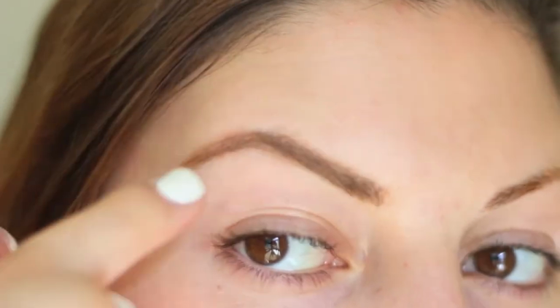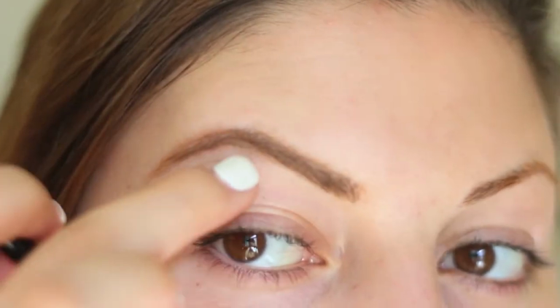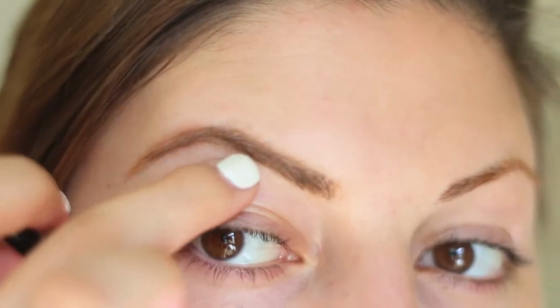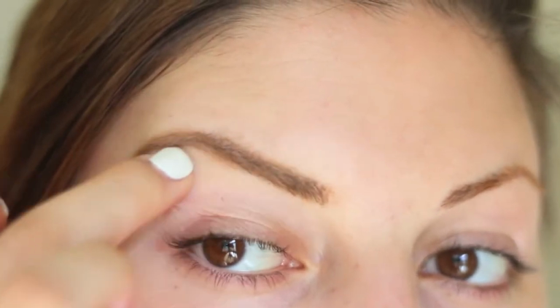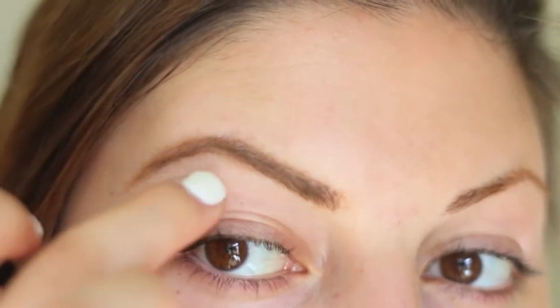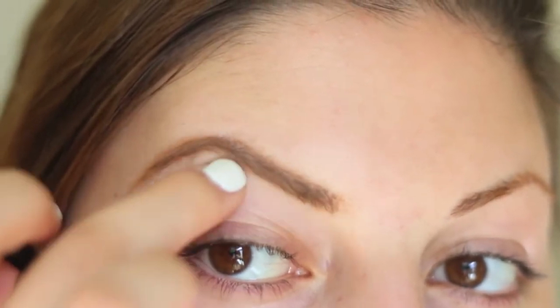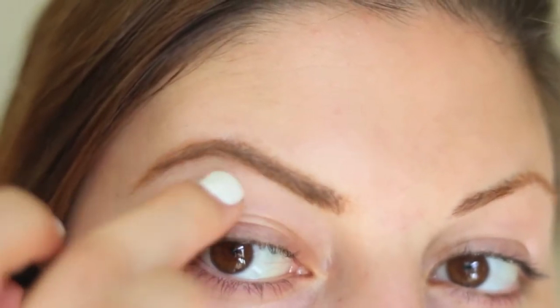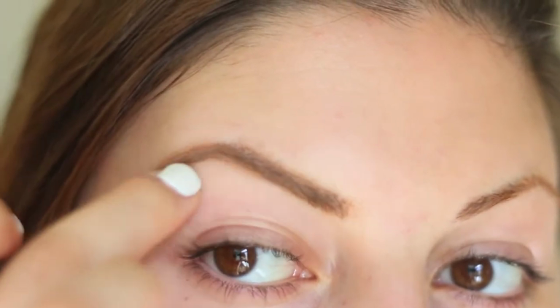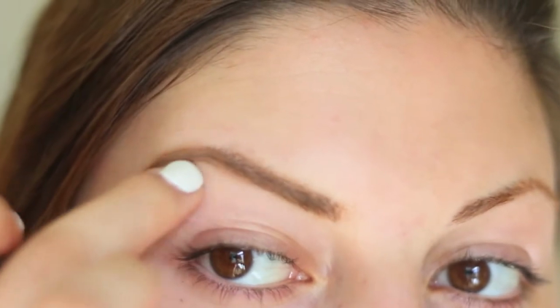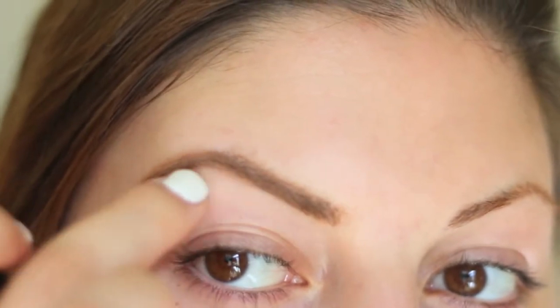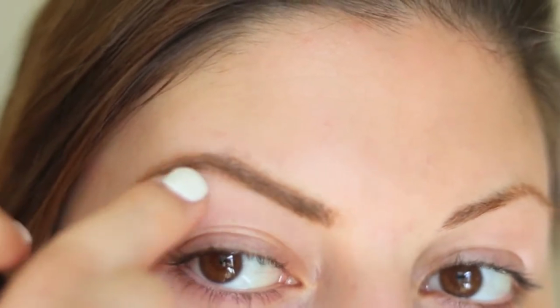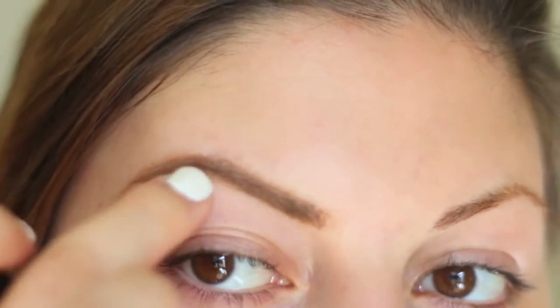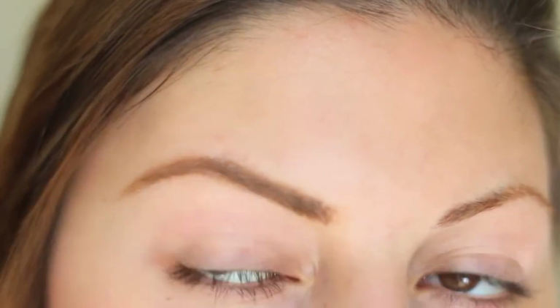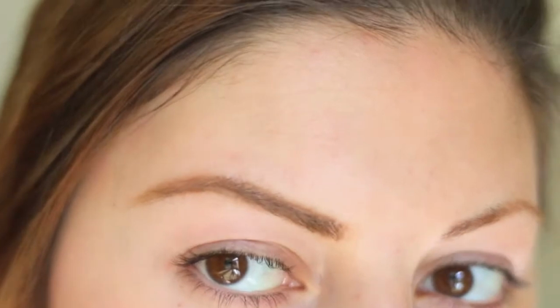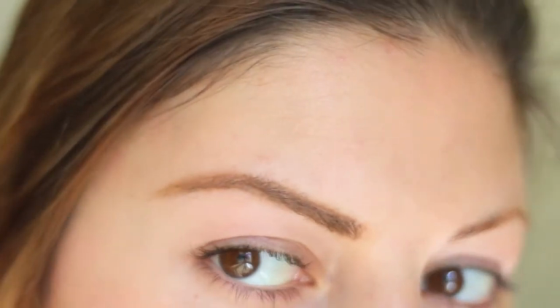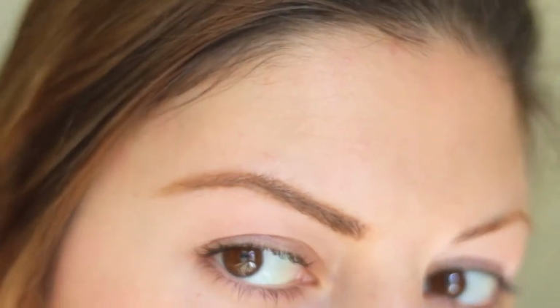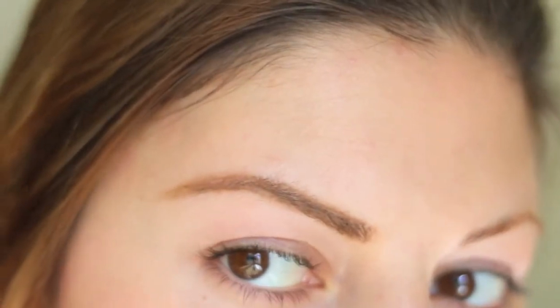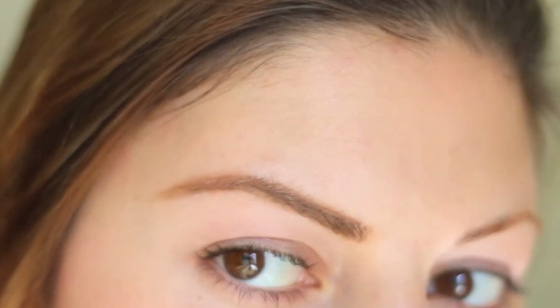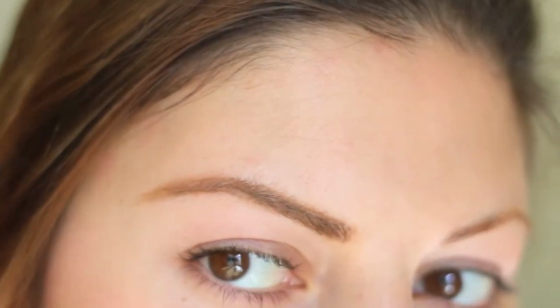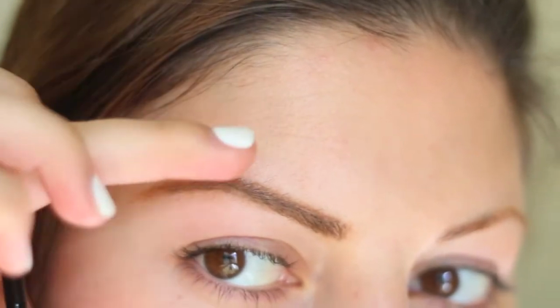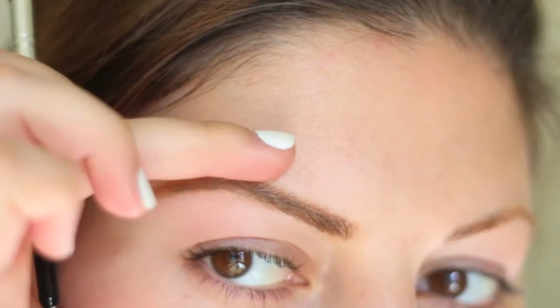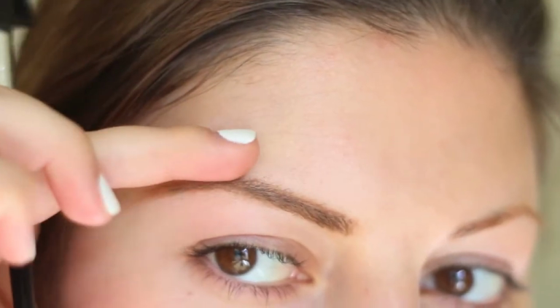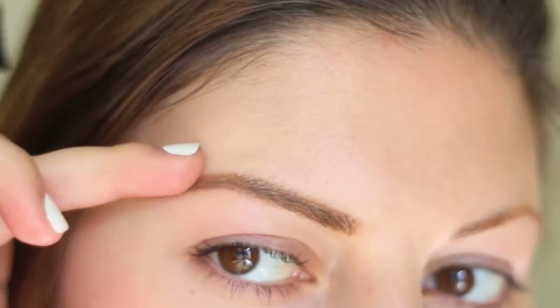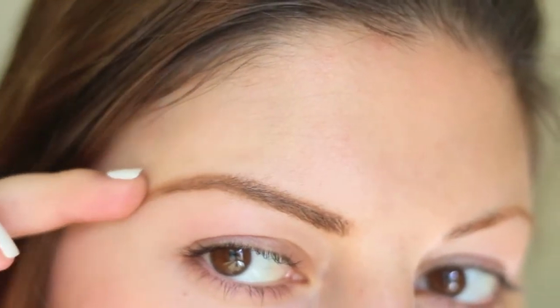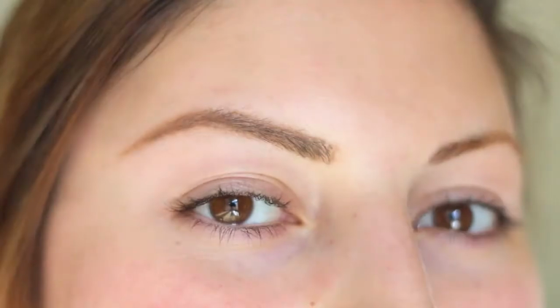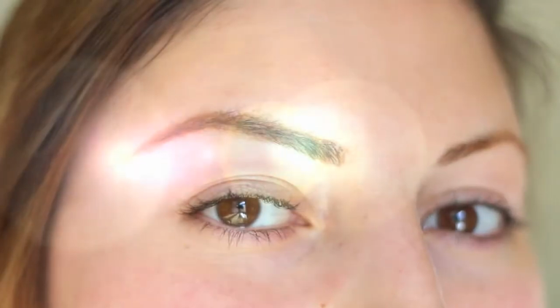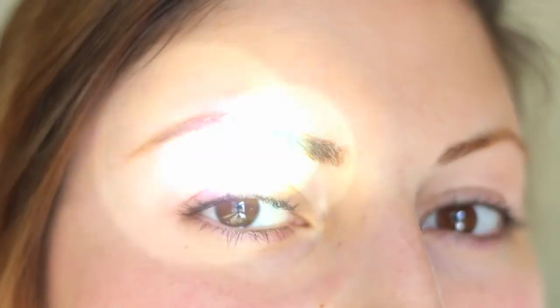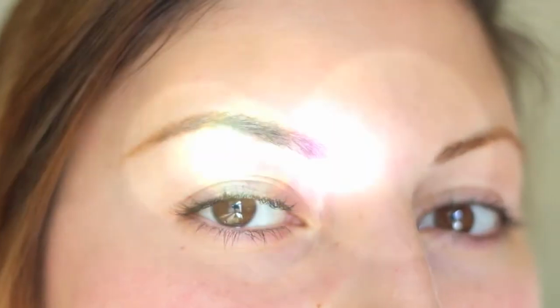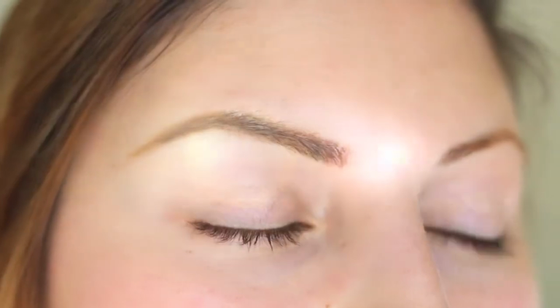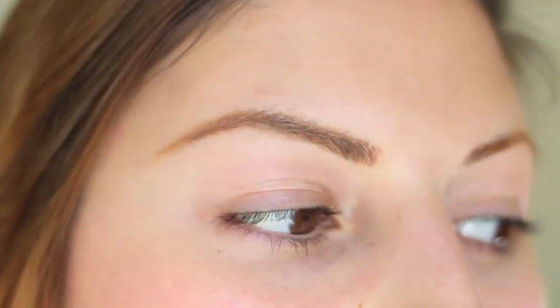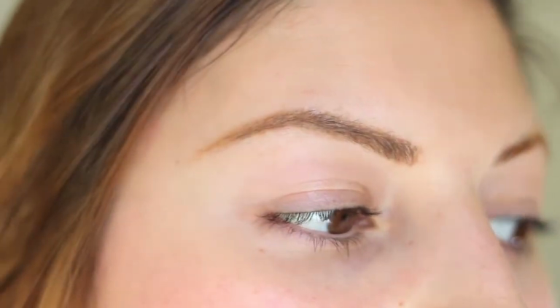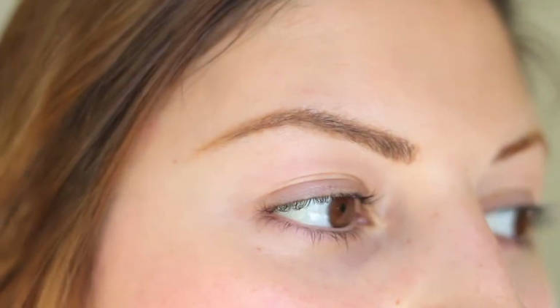And if you make any mistakes, you can go ahead and just wipe them off with your fingers. And we're done with the natural look!